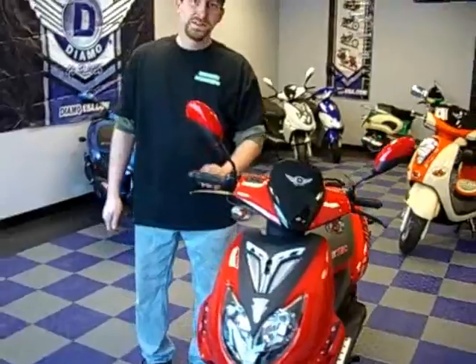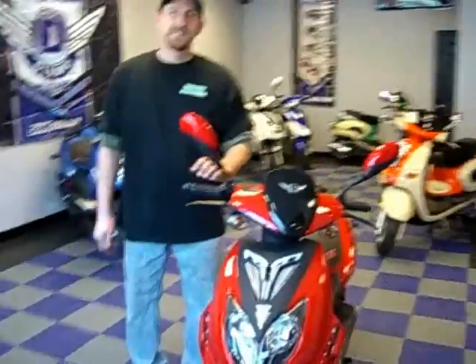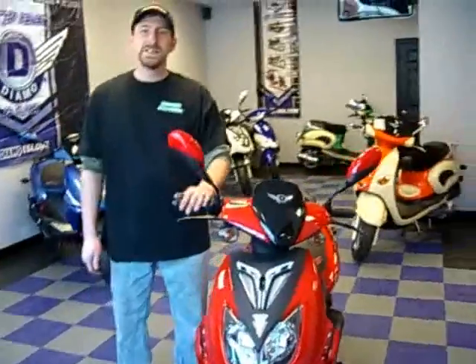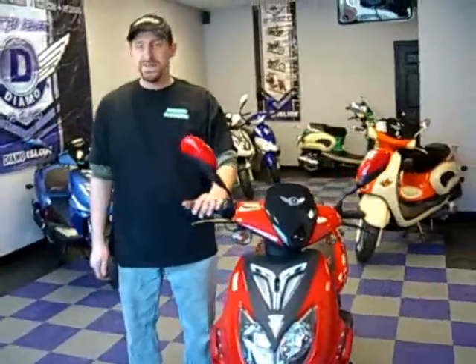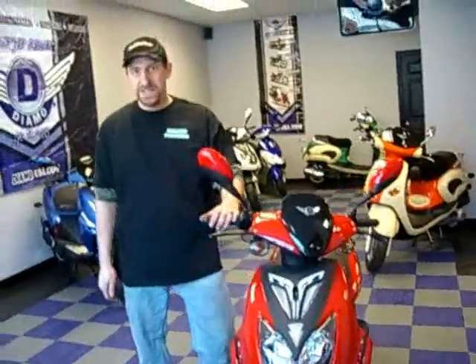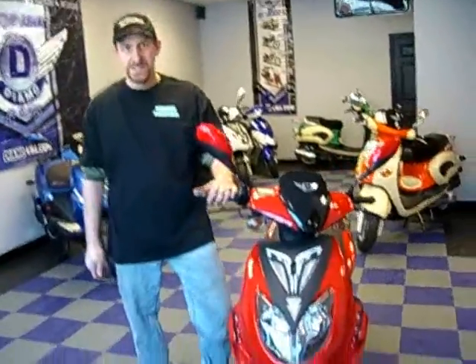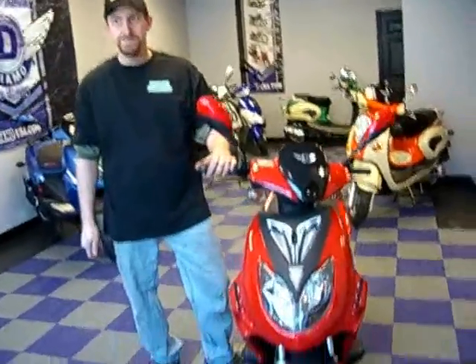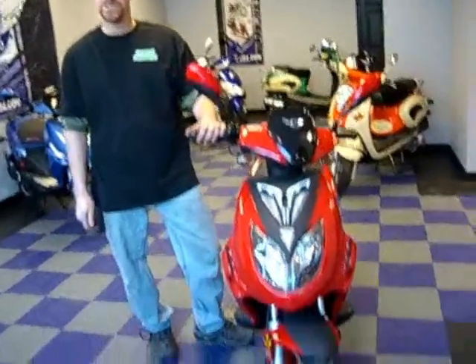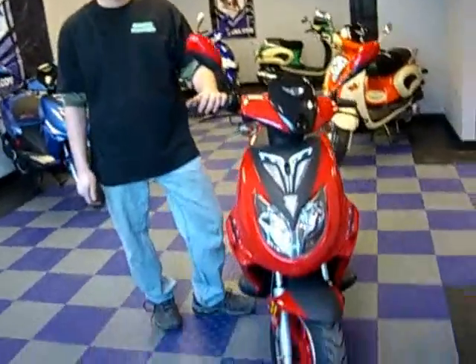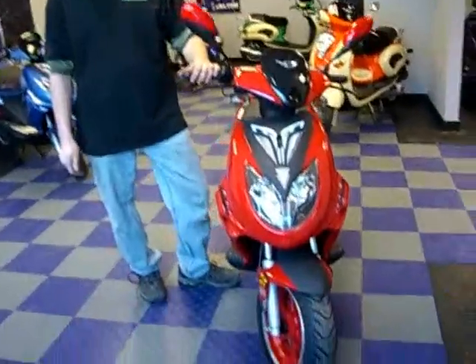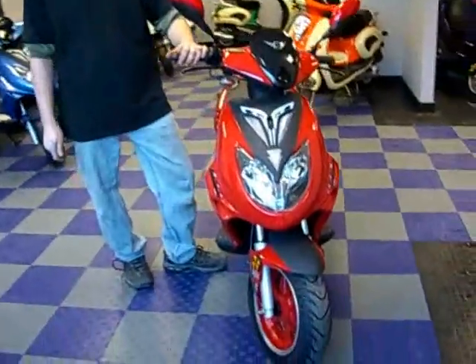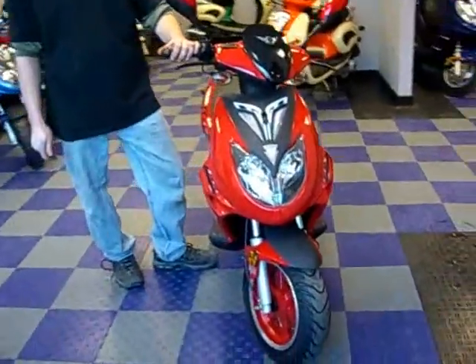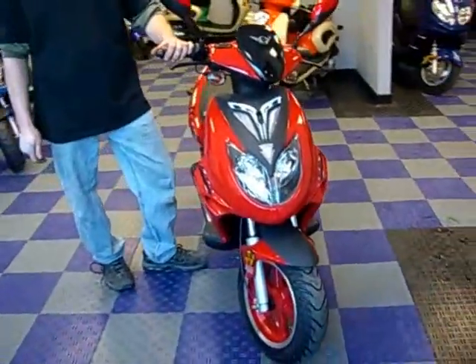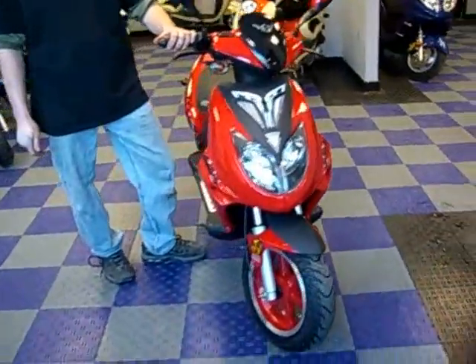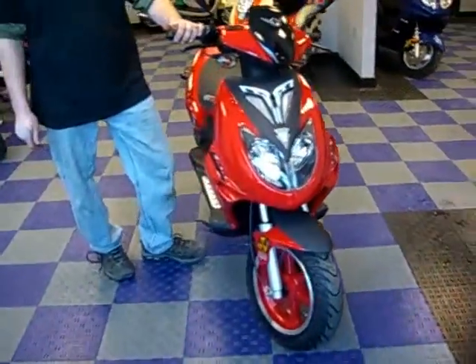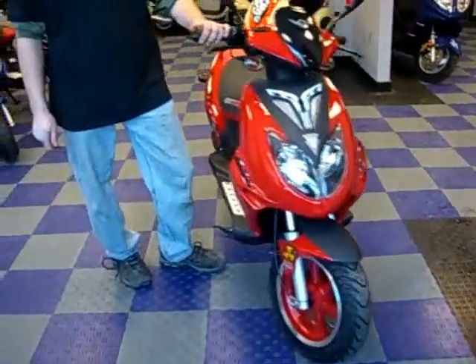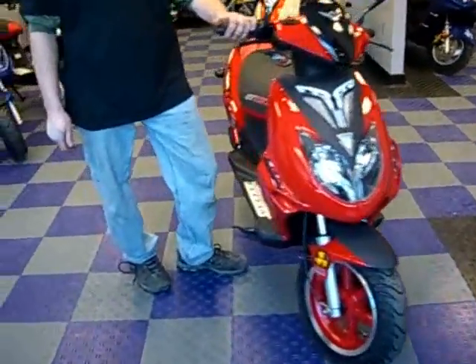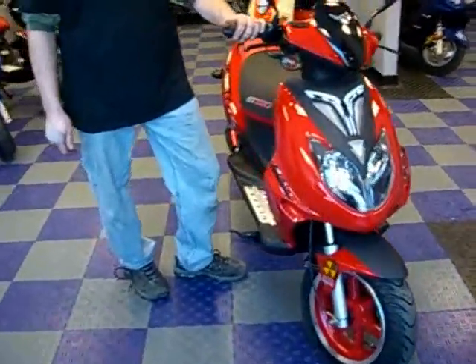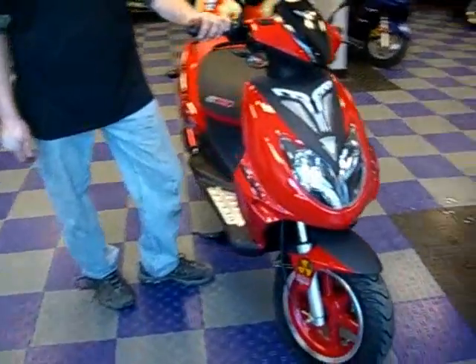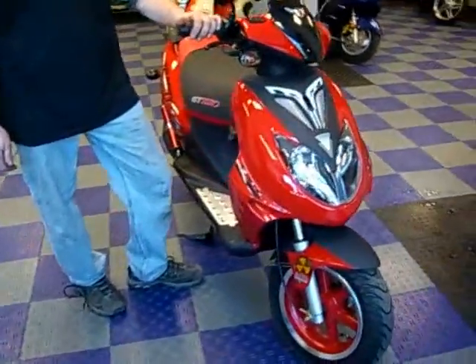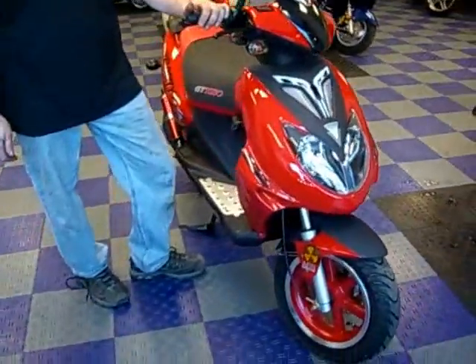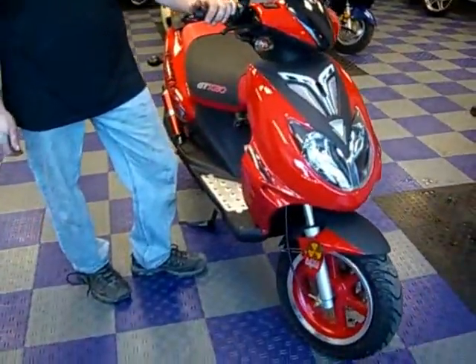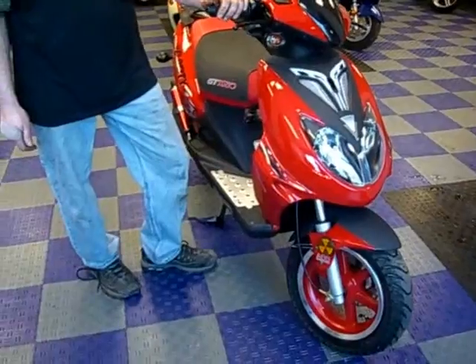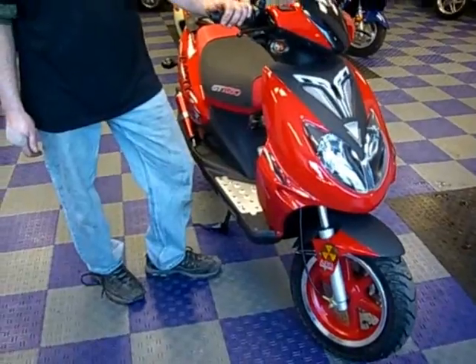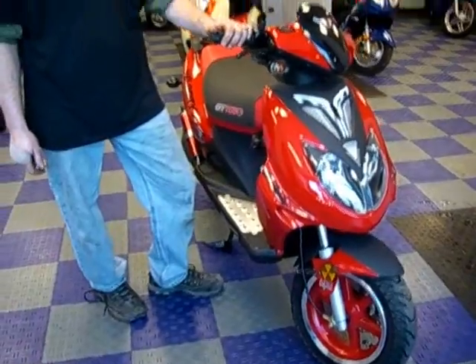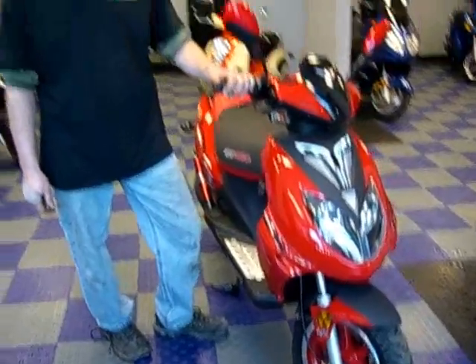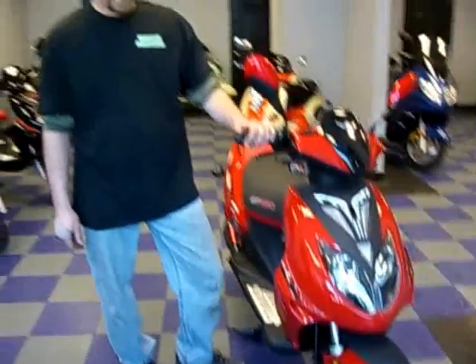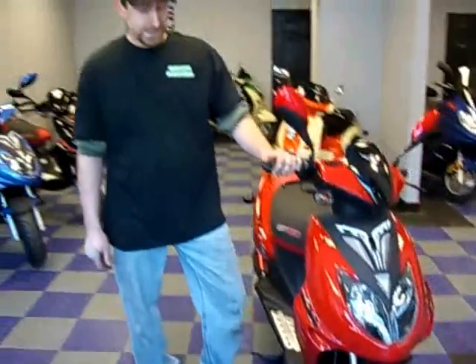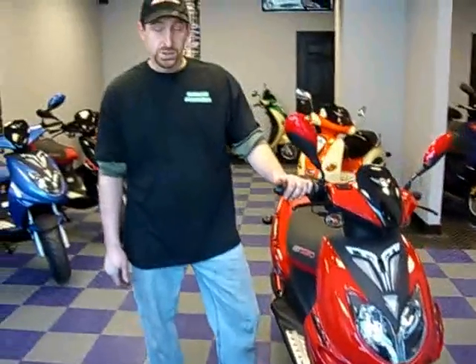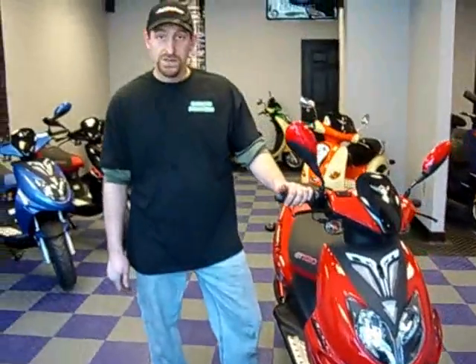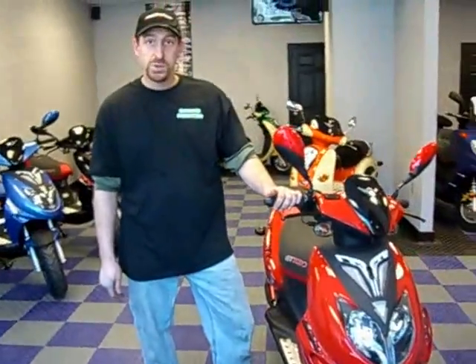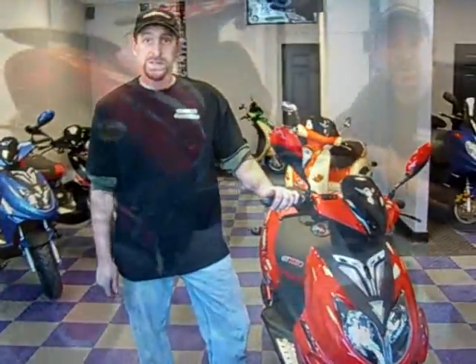It's got a safety kickstand so you don't drive with the kickstand down. Very easy to control. It's got 12 inch wheels.